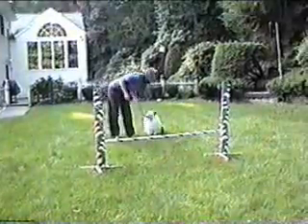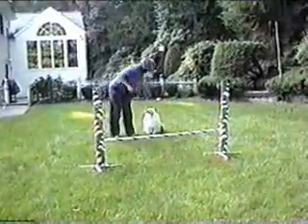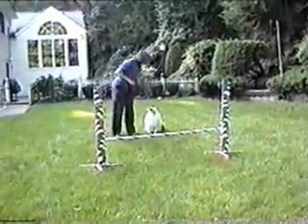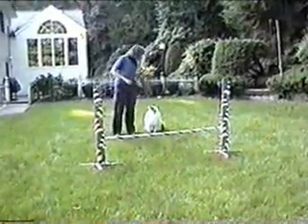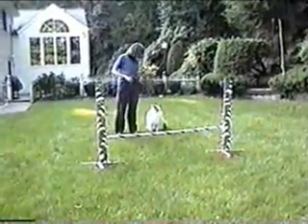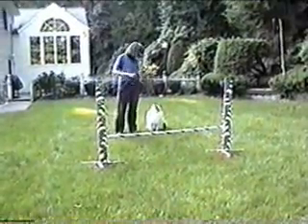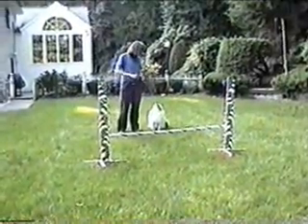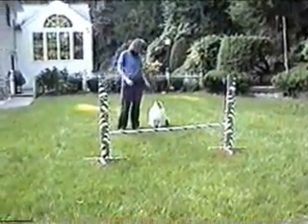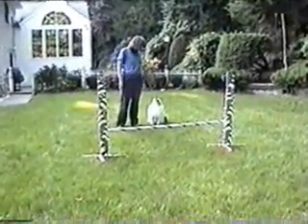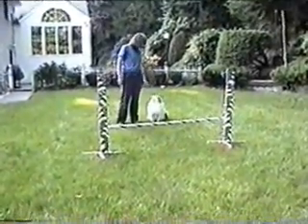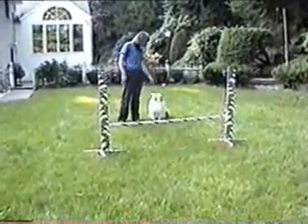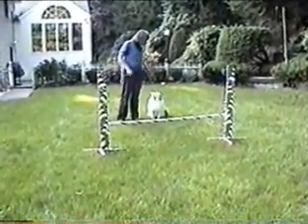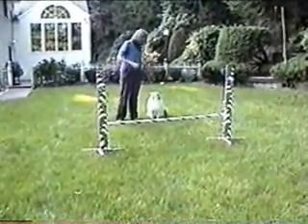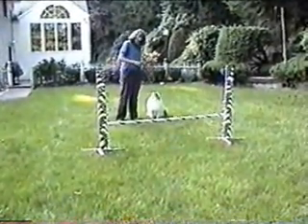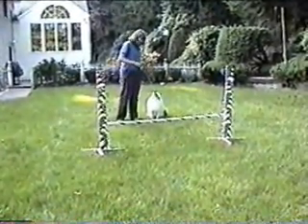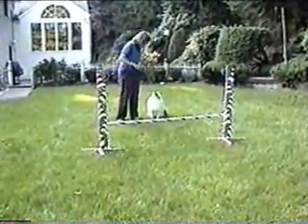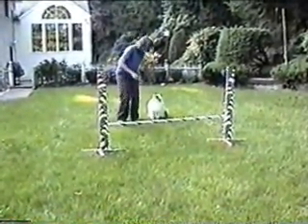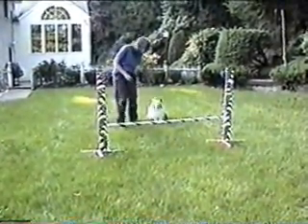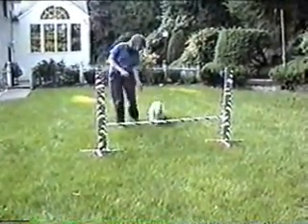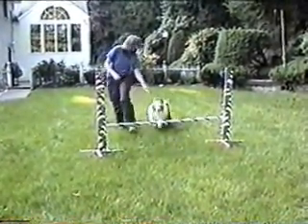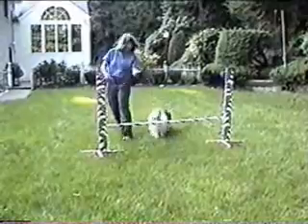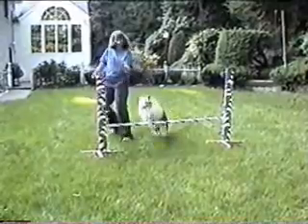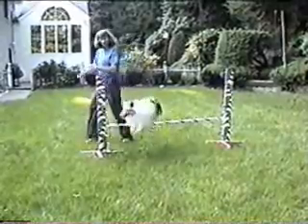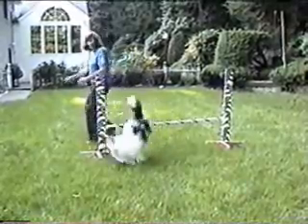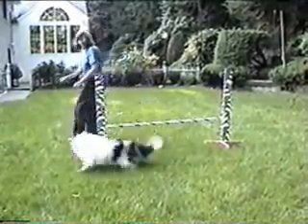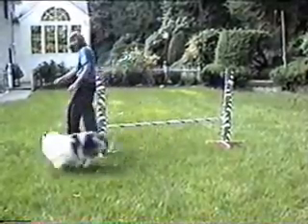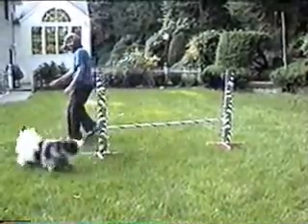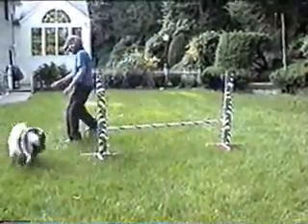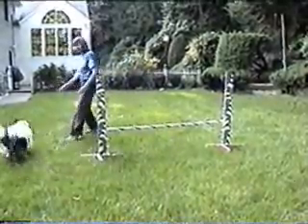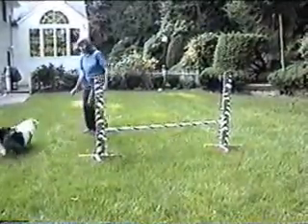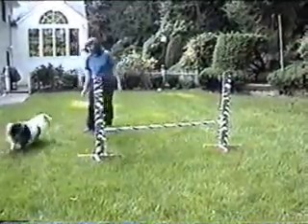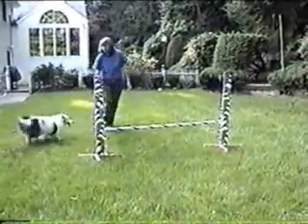Here are some drills that you can do at home. You will only need one jump. A broomstick and two flower pots will do.